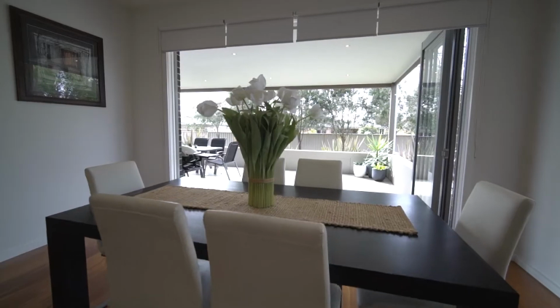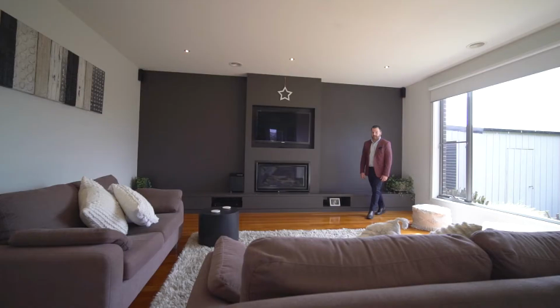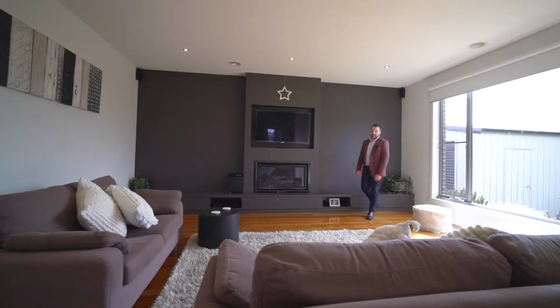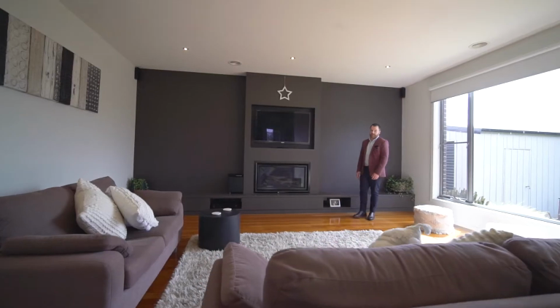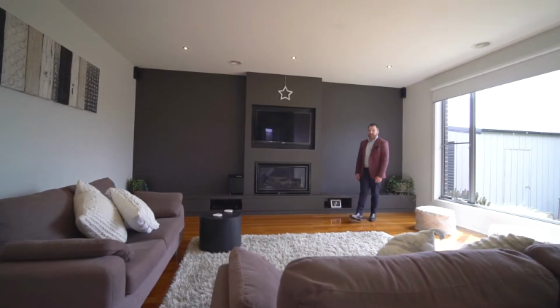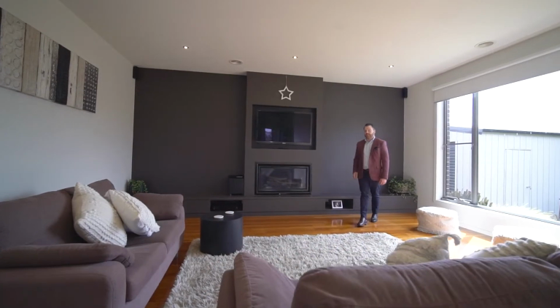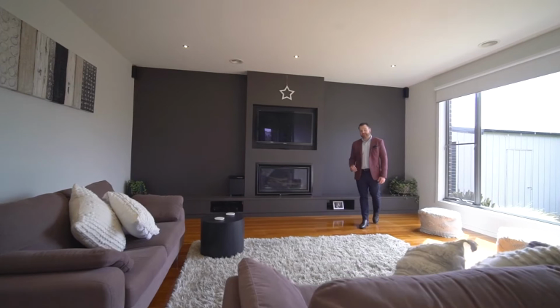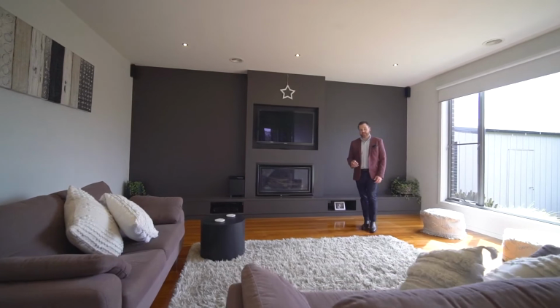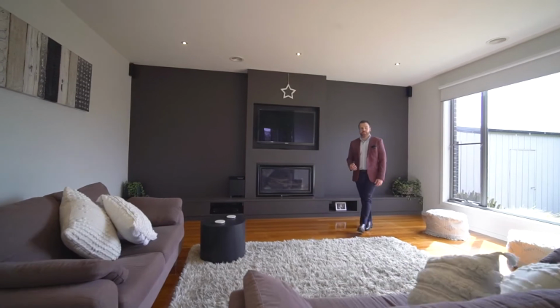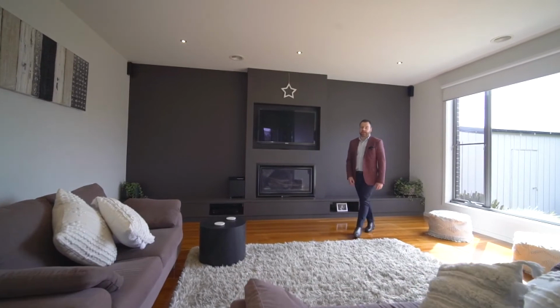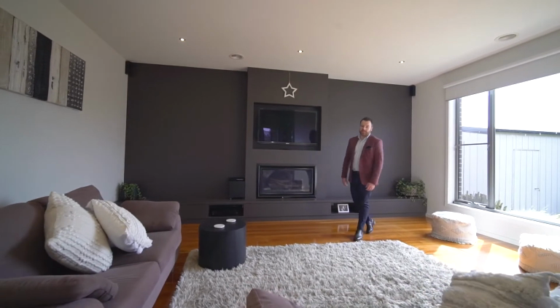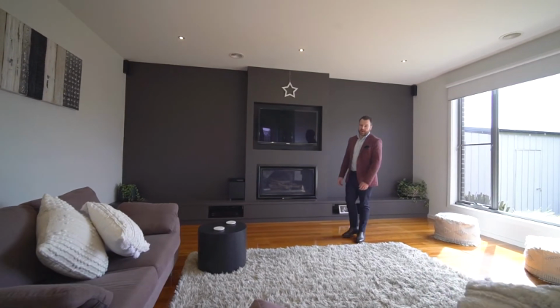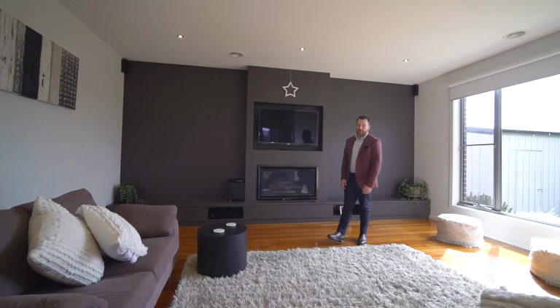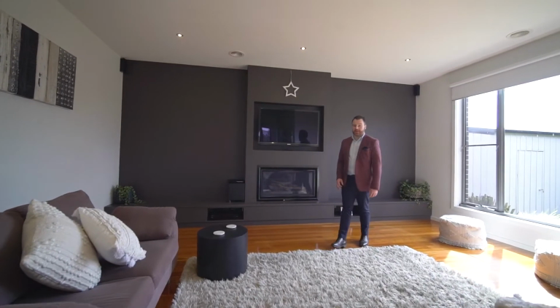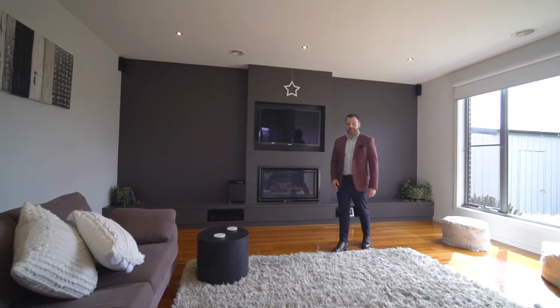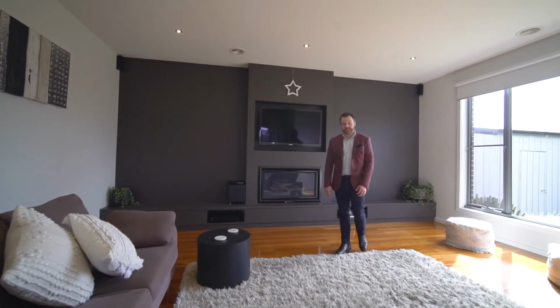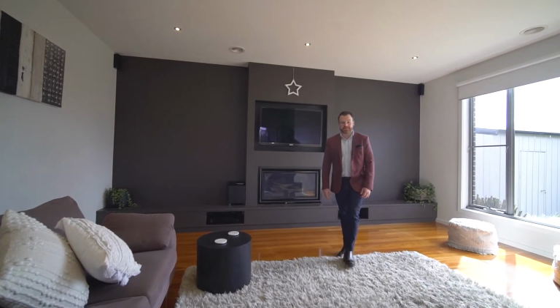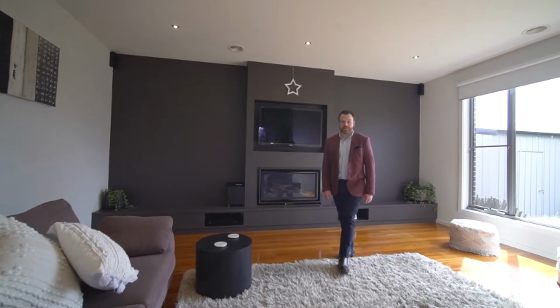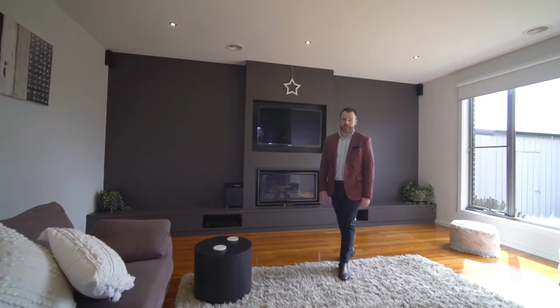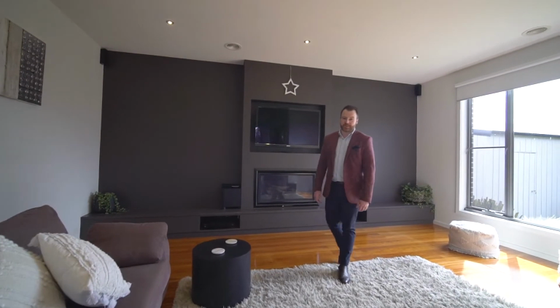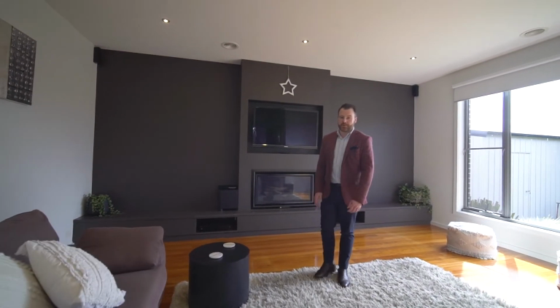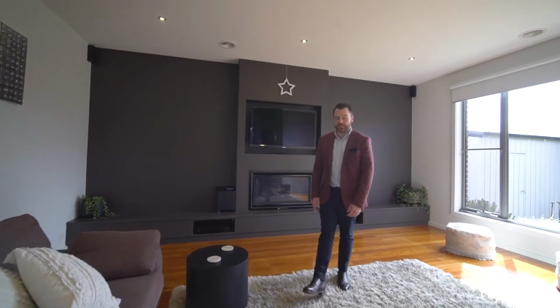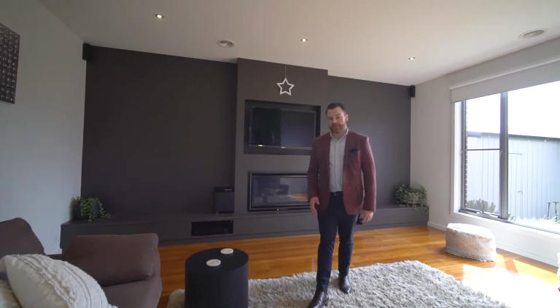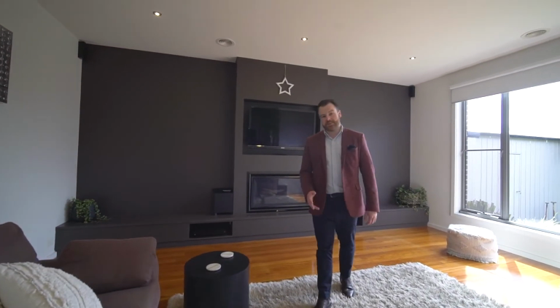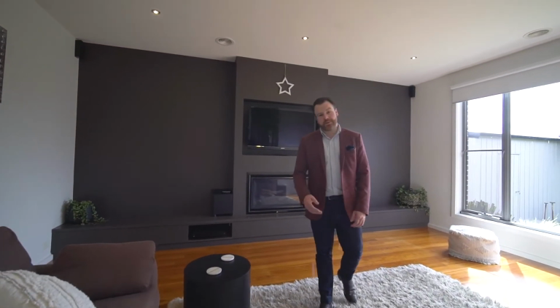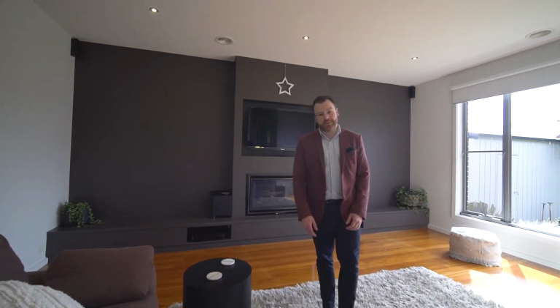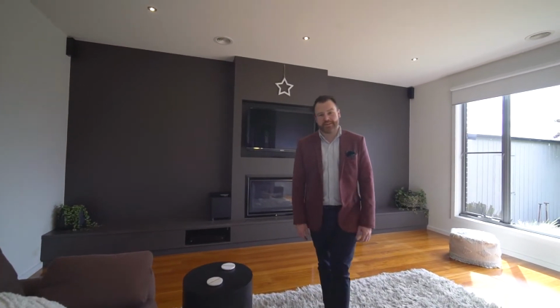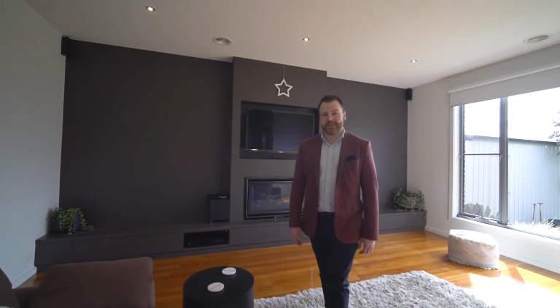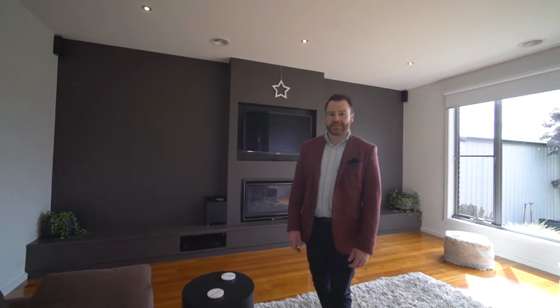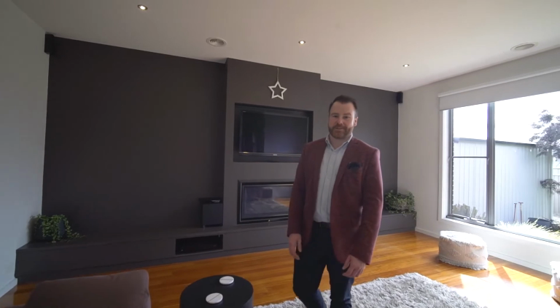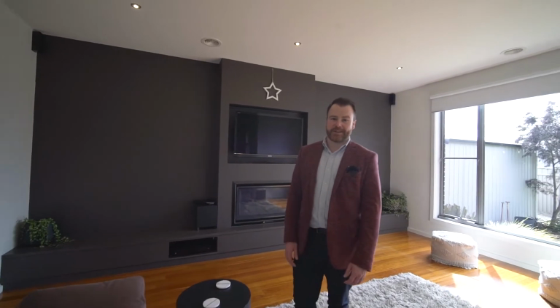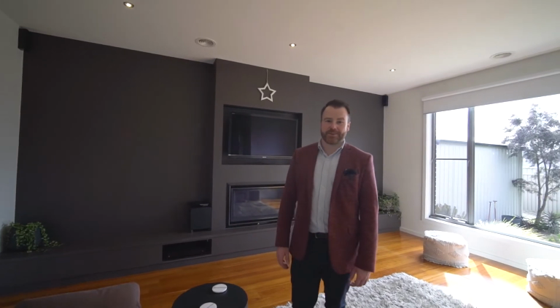This one presents practically like a brand new home and inspections certainly won't disappoint. So give me a call and let's arrange a time to get you through.